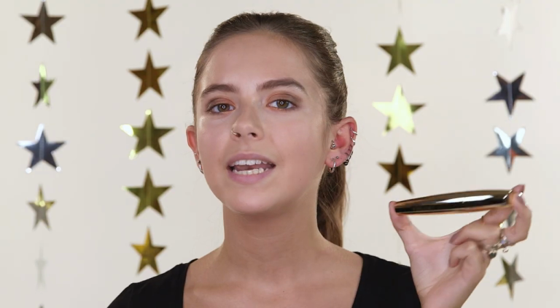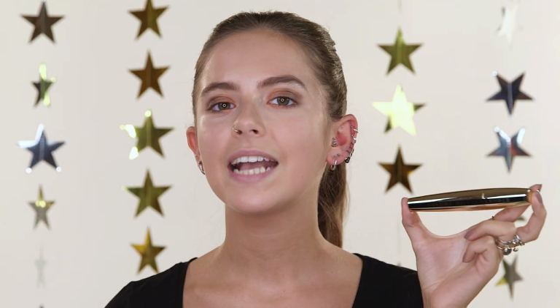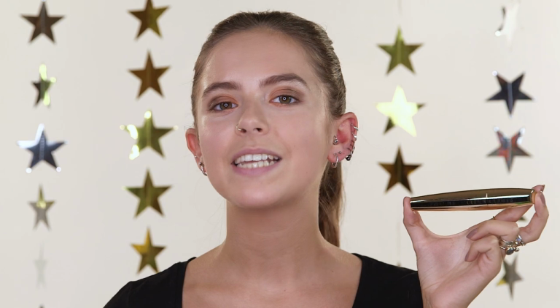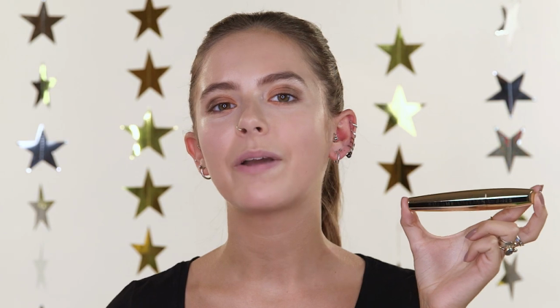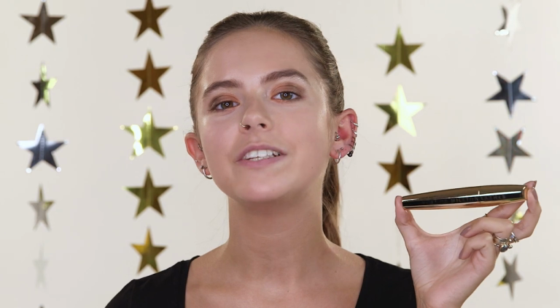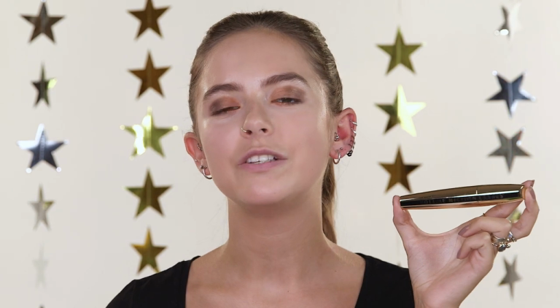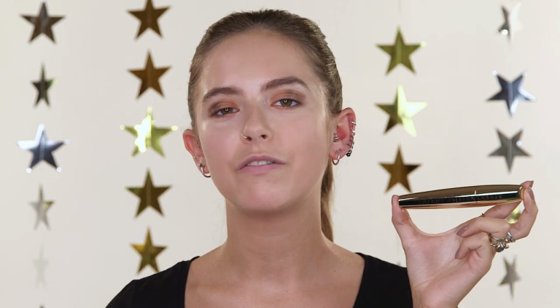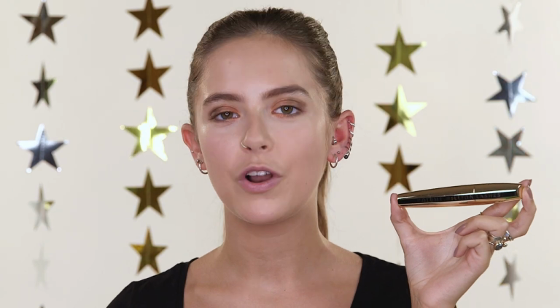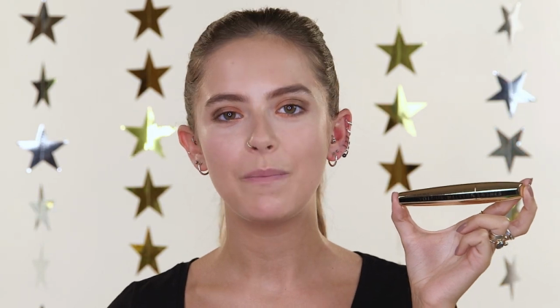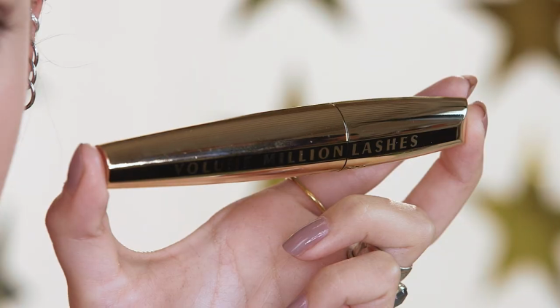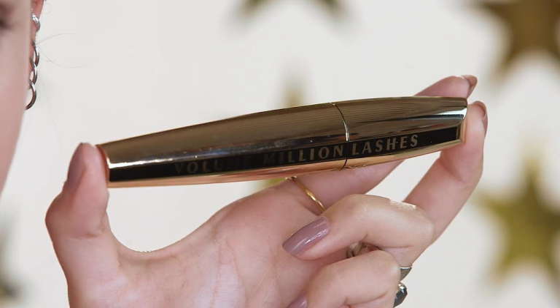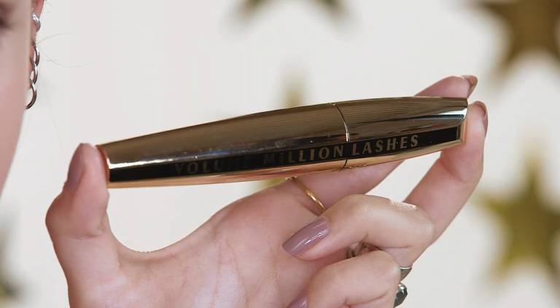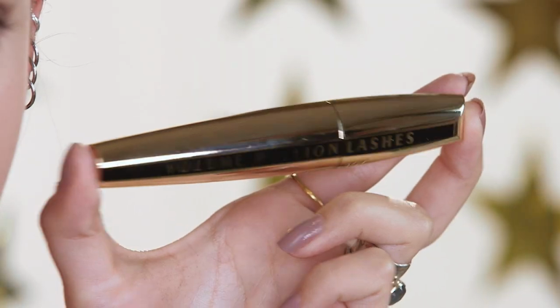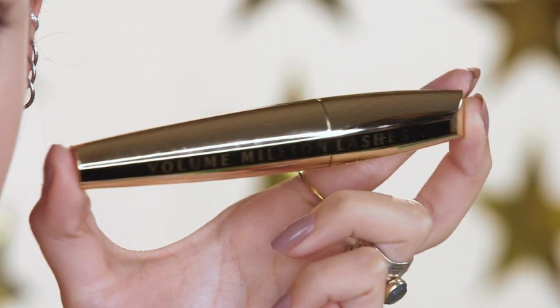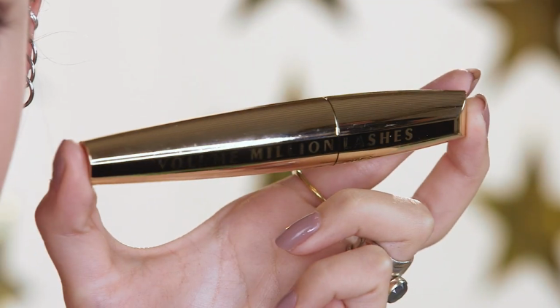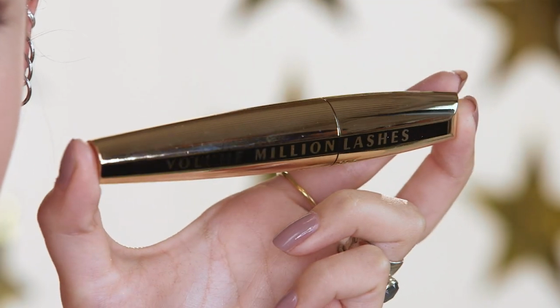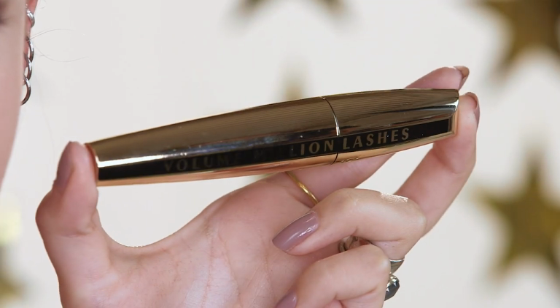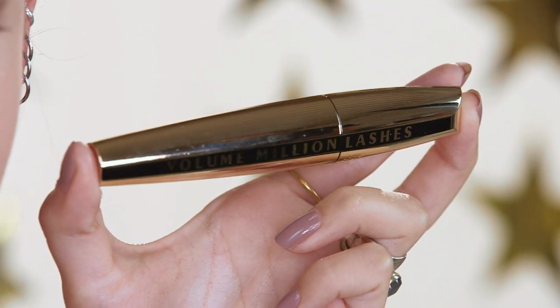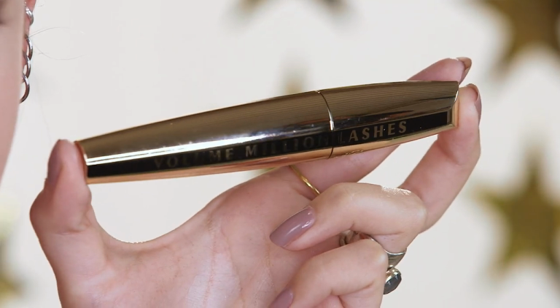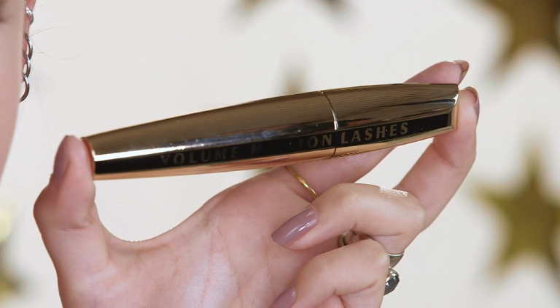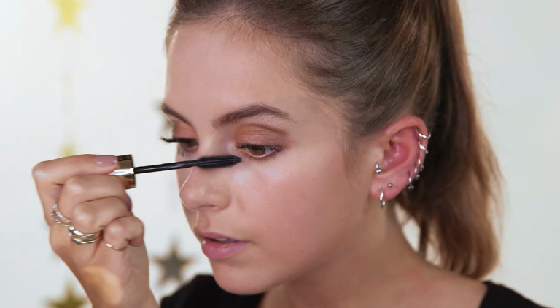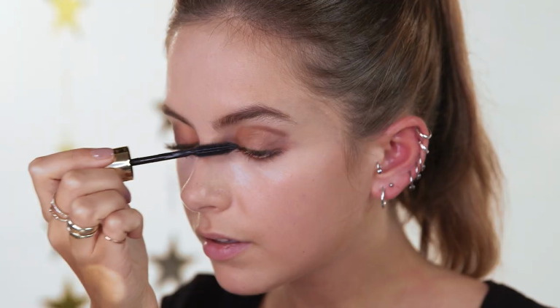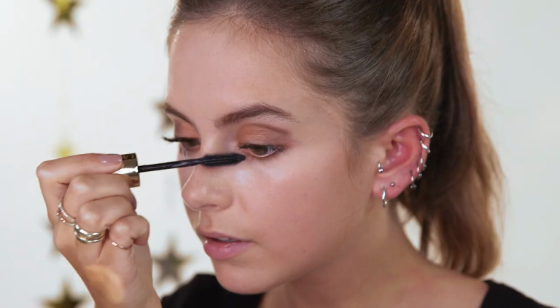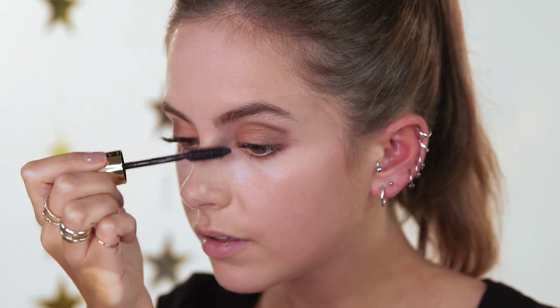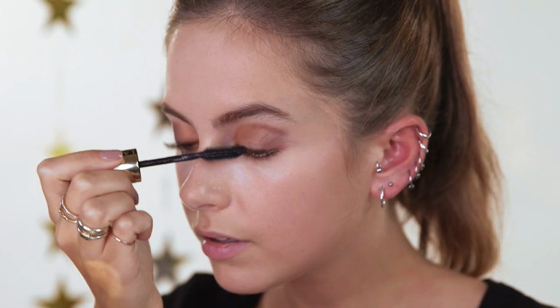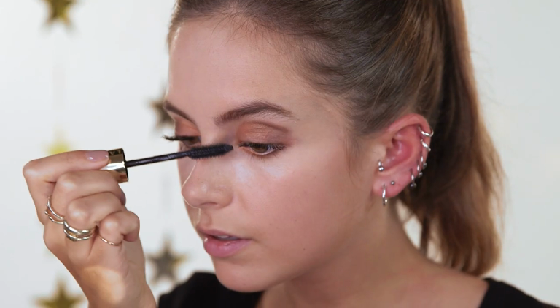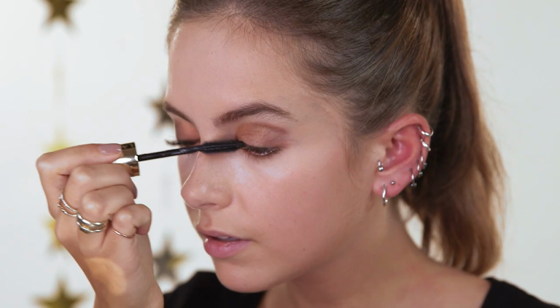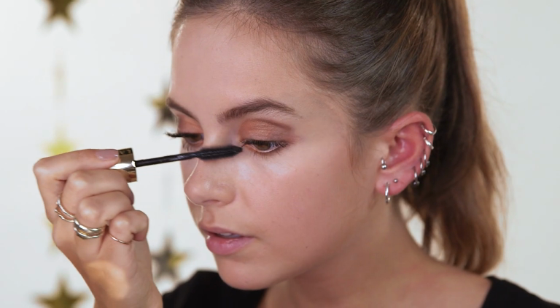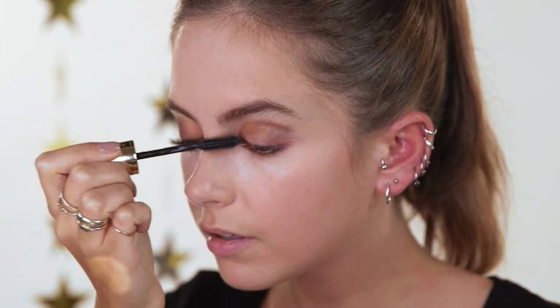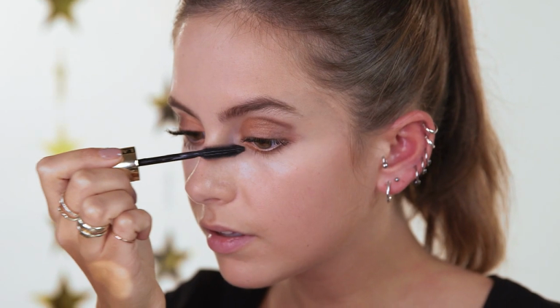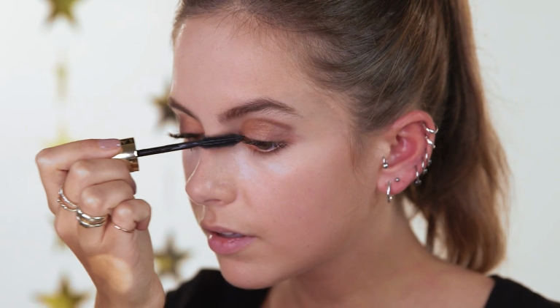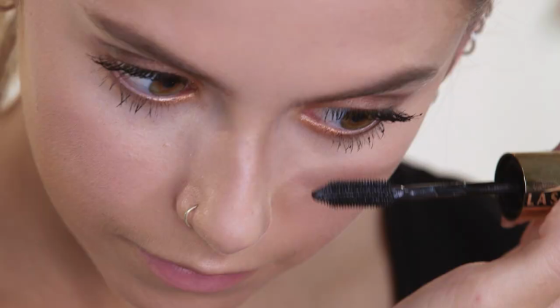Next, I'm going to use the Volume Million Lashes mascara to finish off the eyes and create a really elegant look.